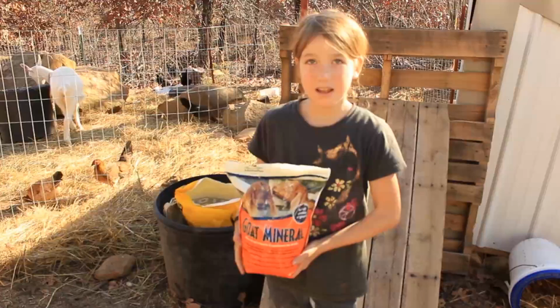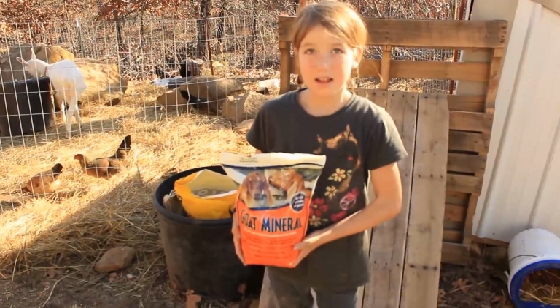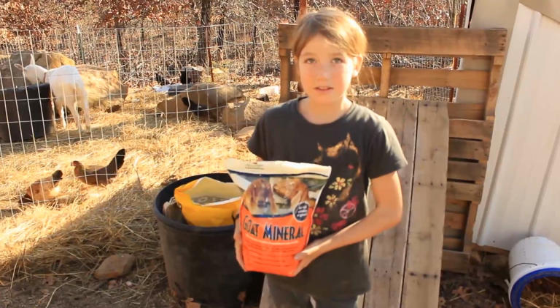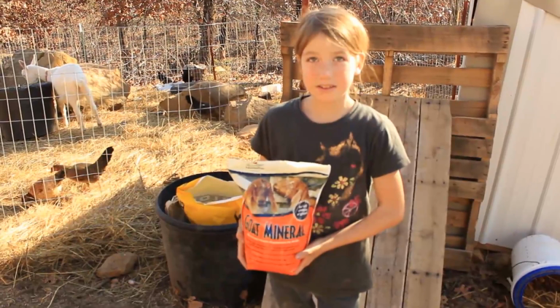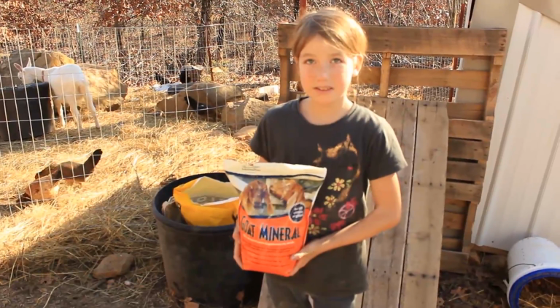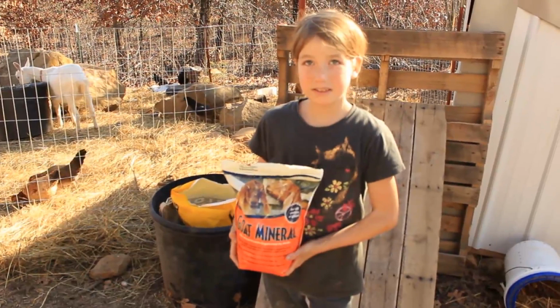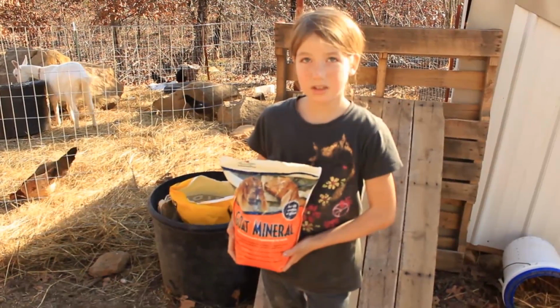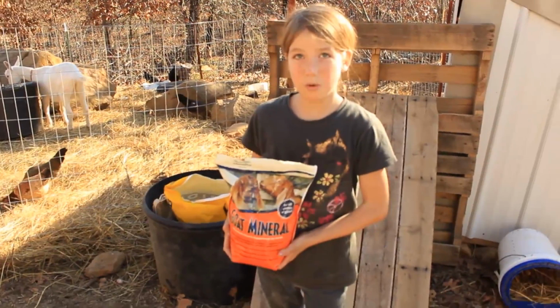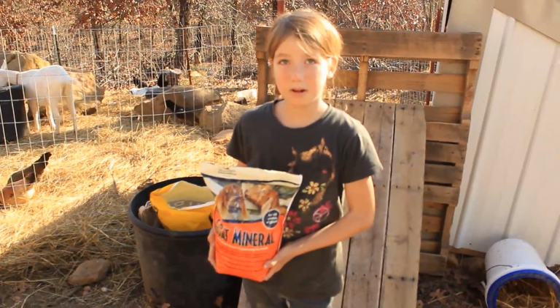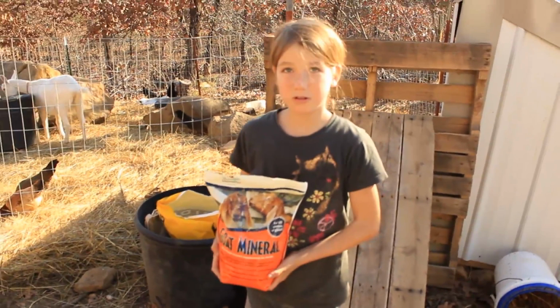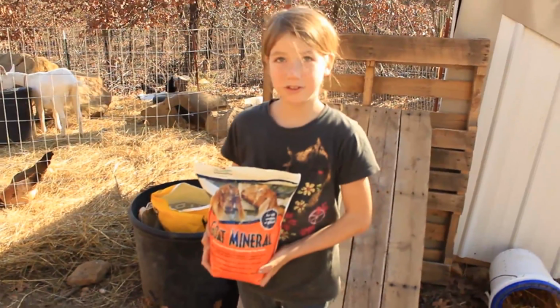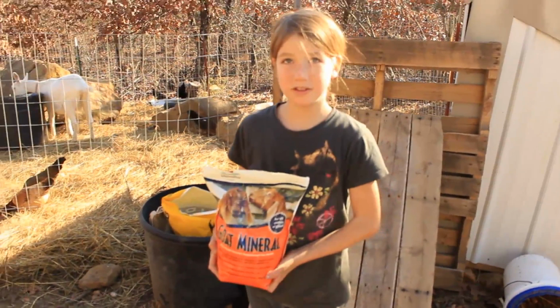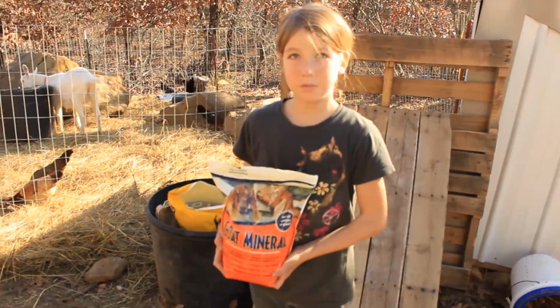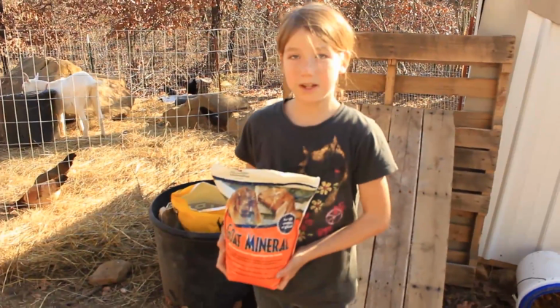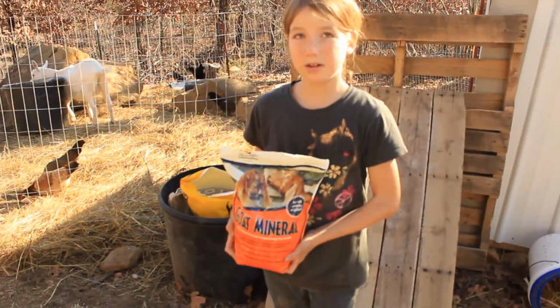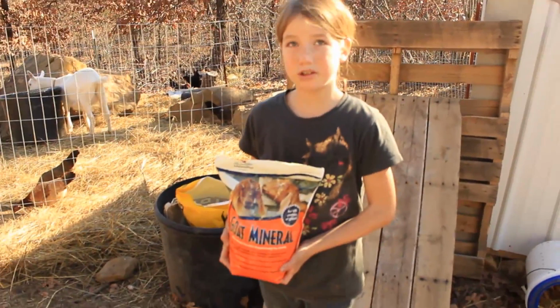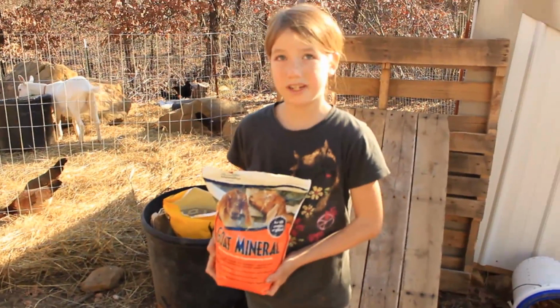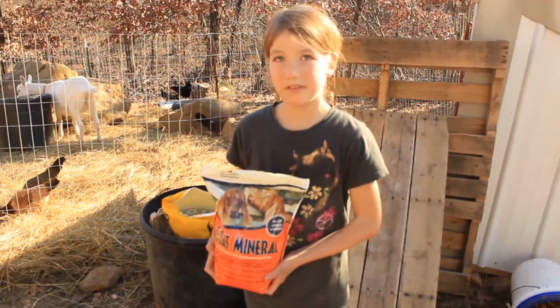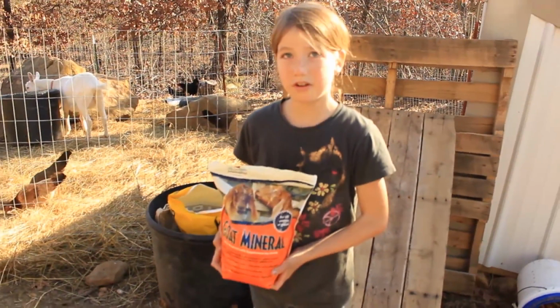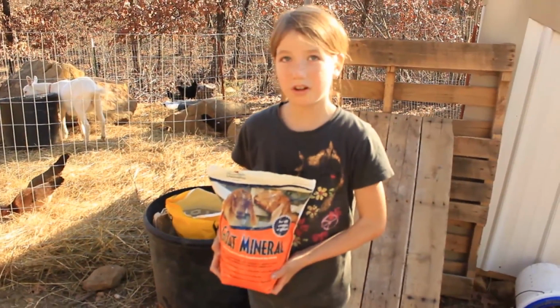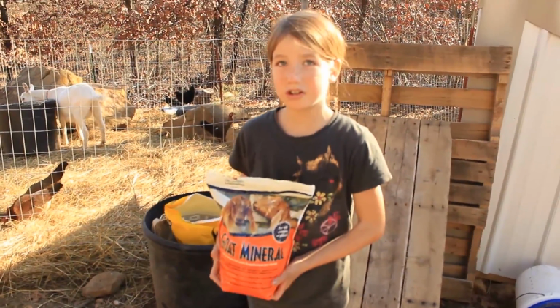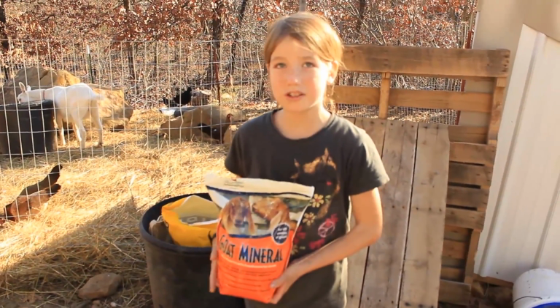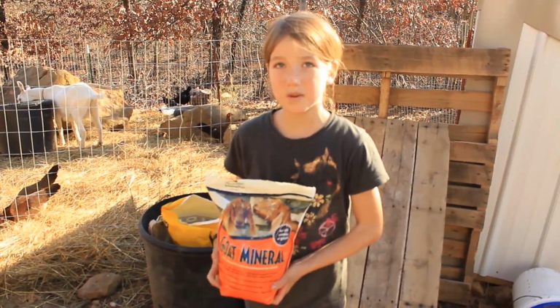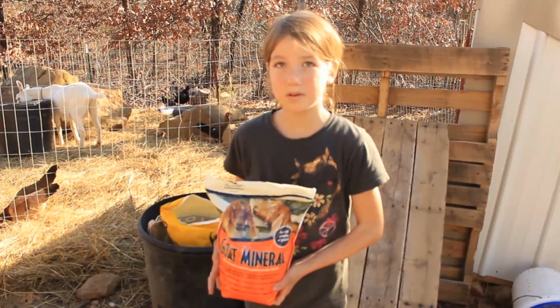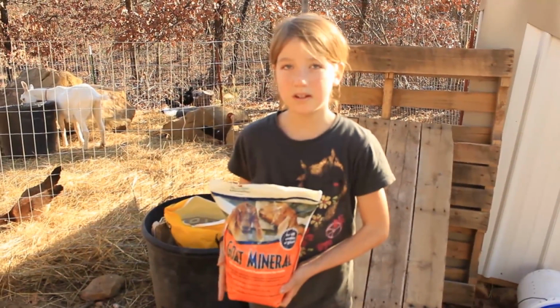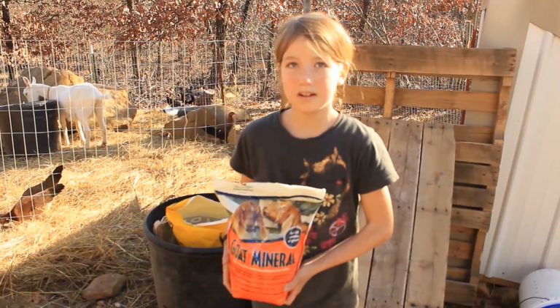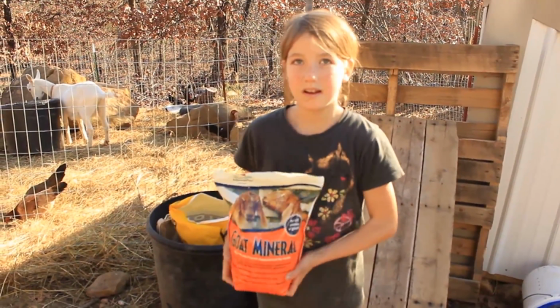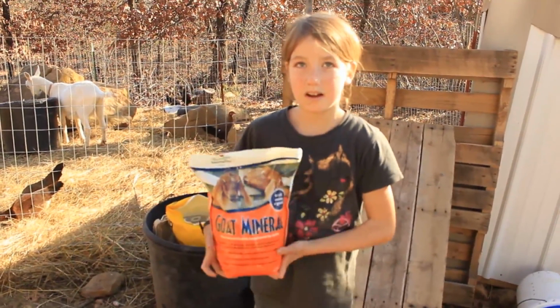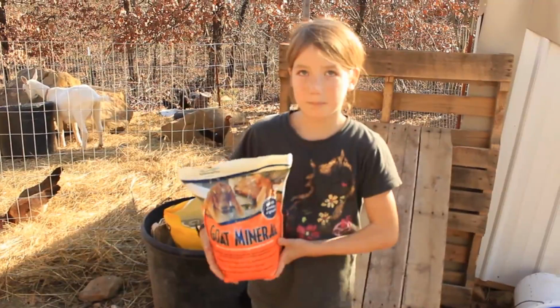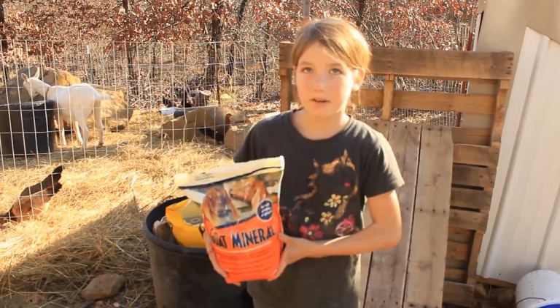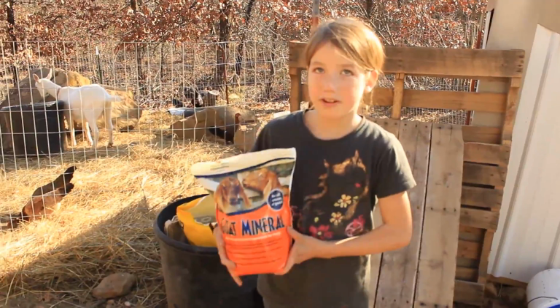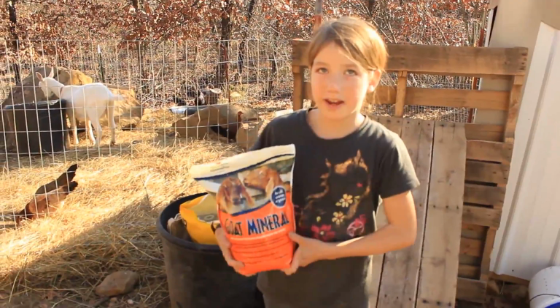This is goat minerals. We usually give her just a little every day.